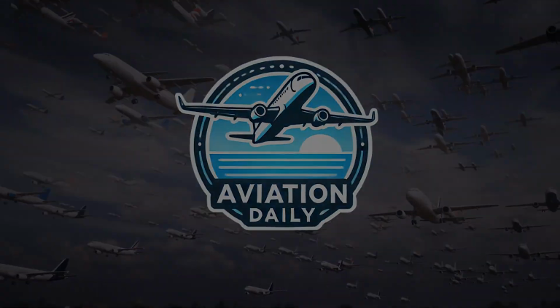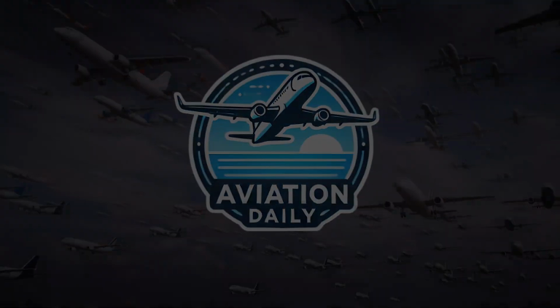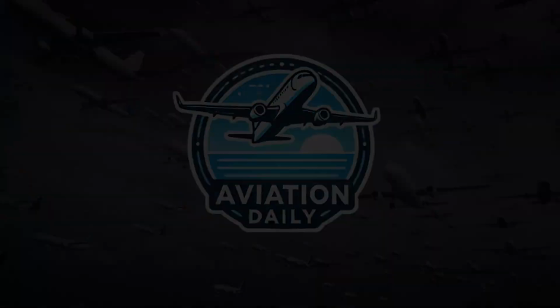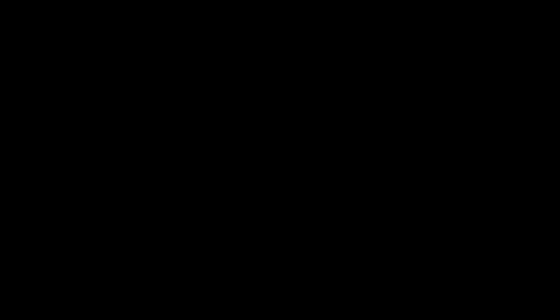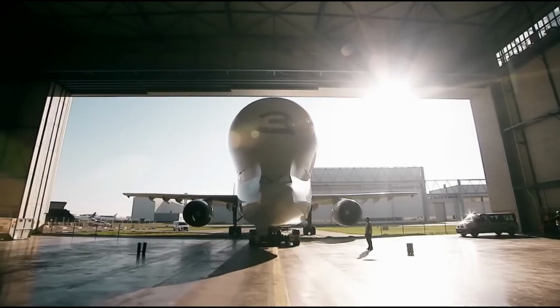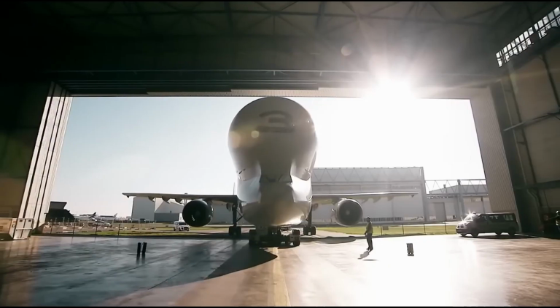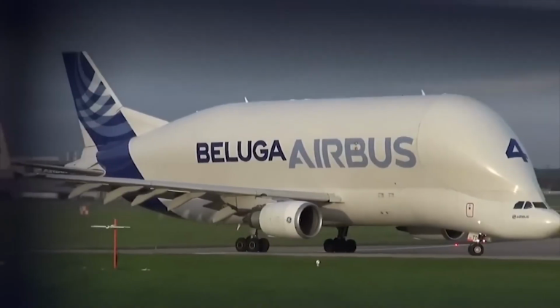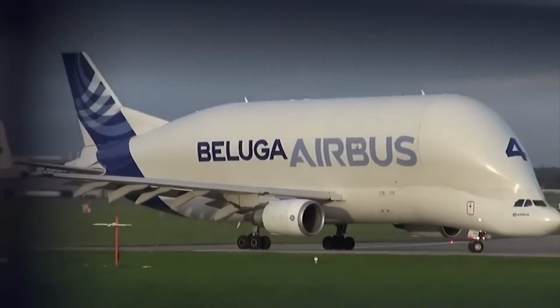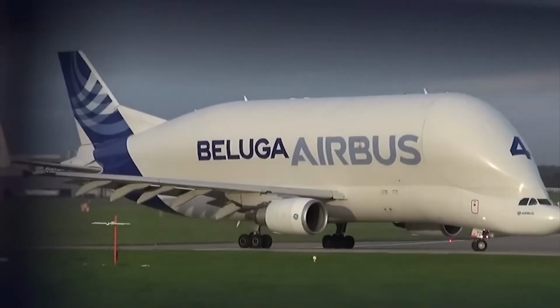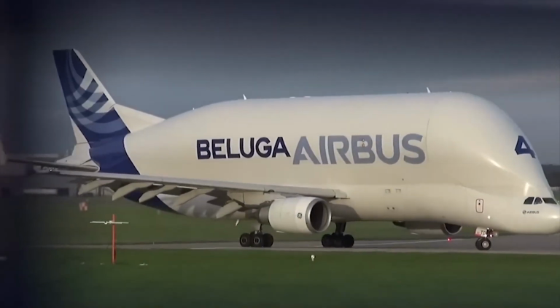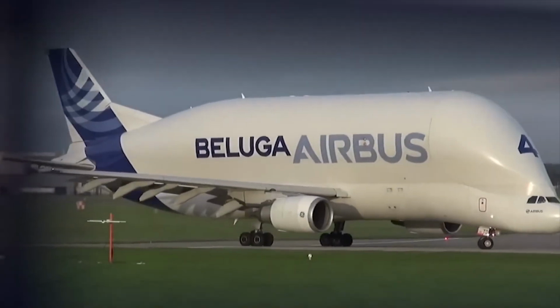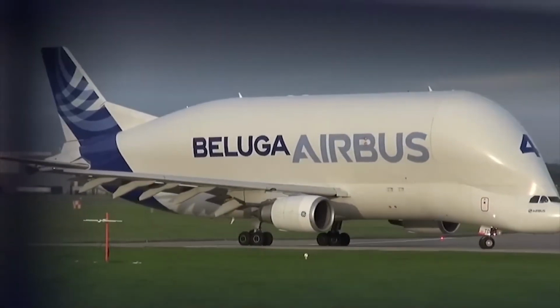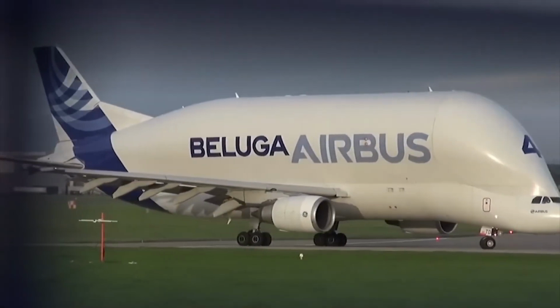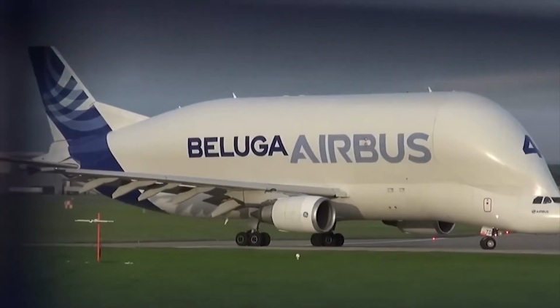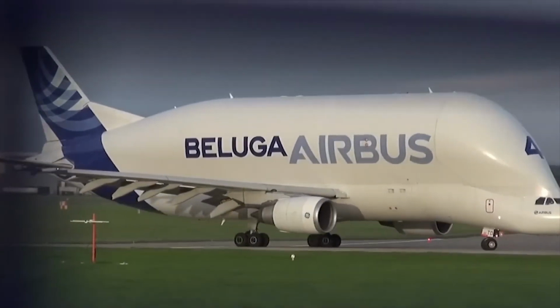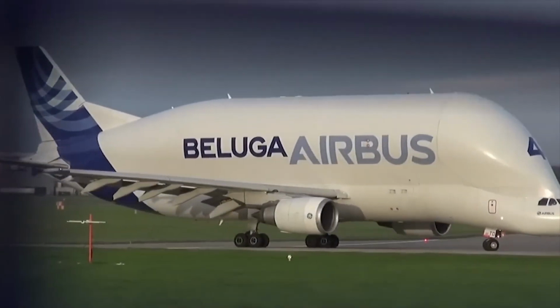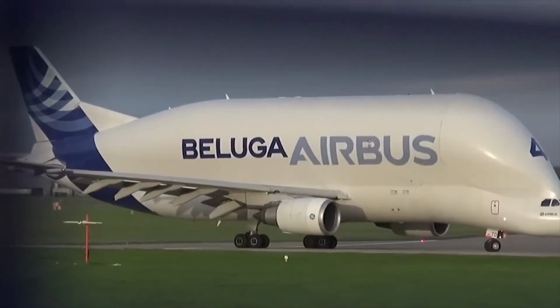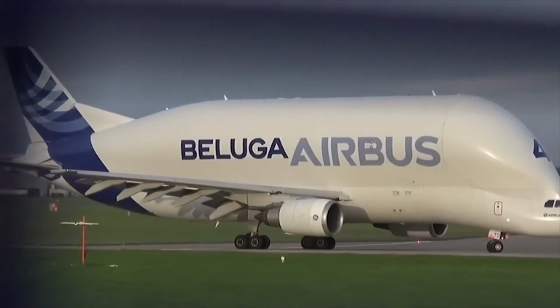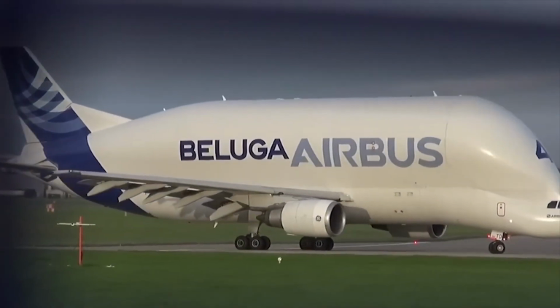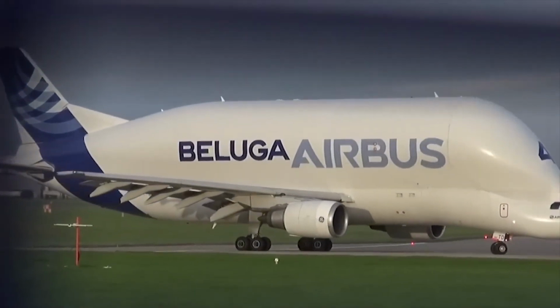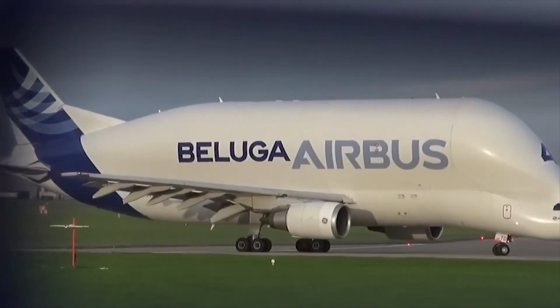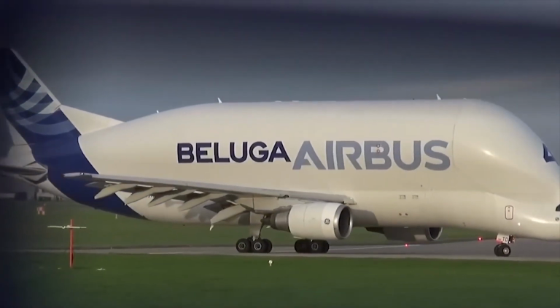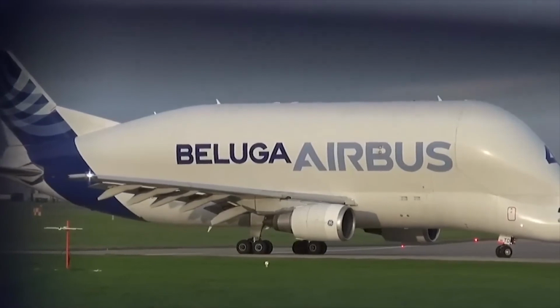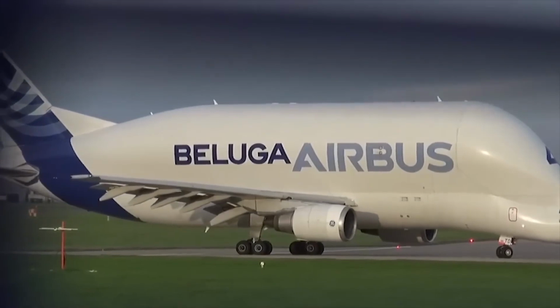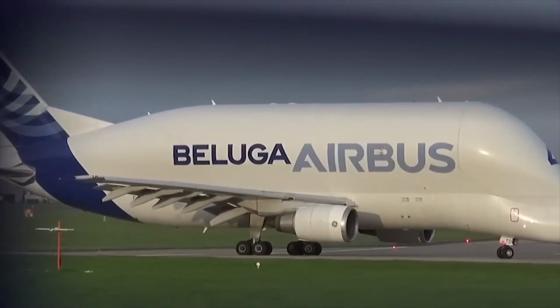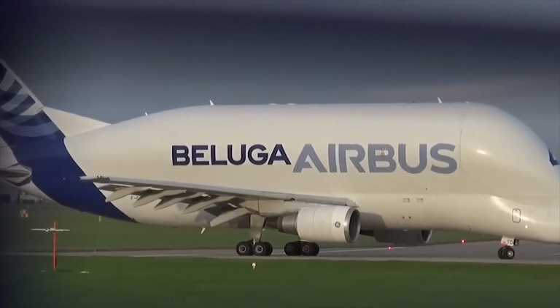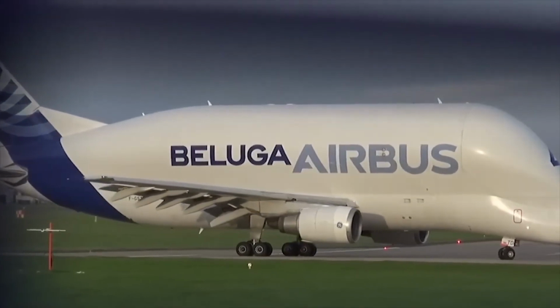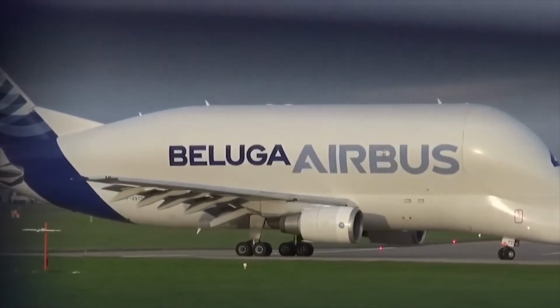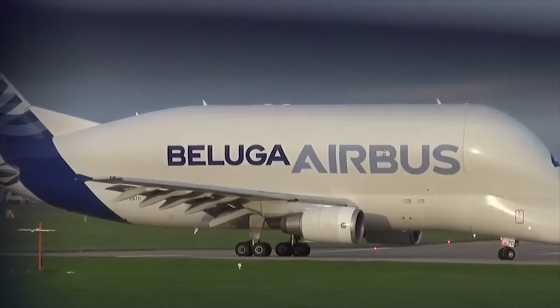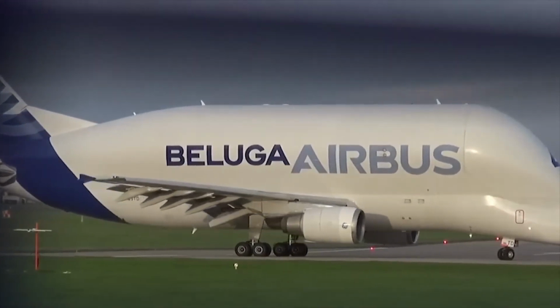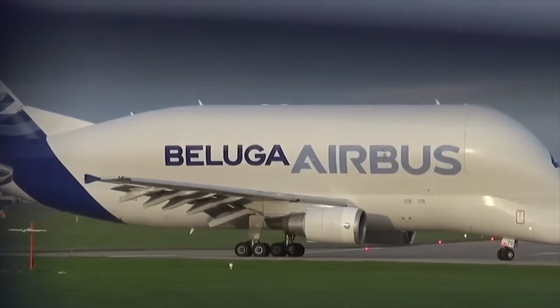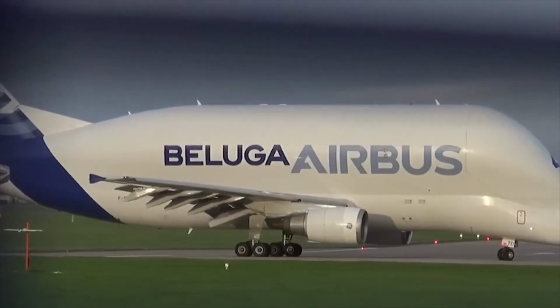The Battle of the Beasts: Boeing Dreamlifter vs Airbus Beluga XL.